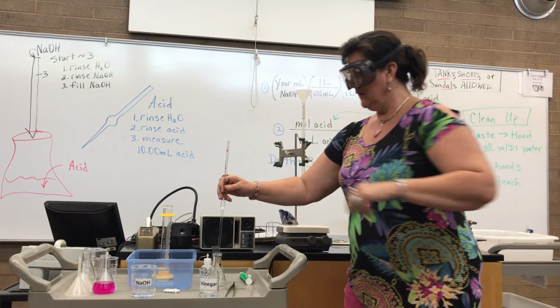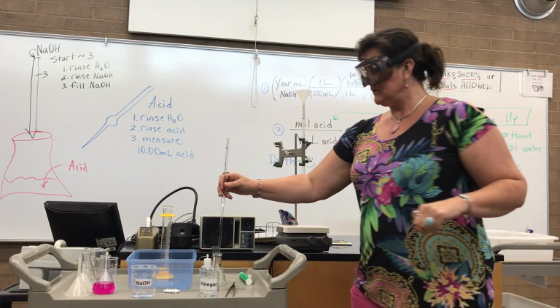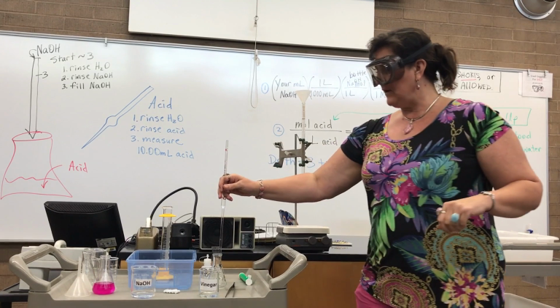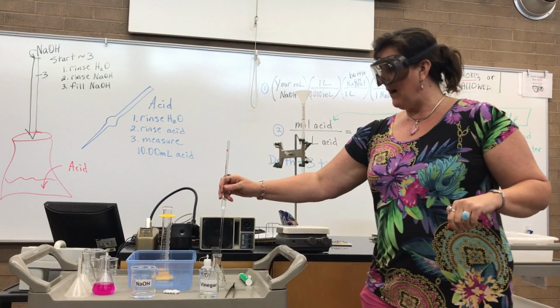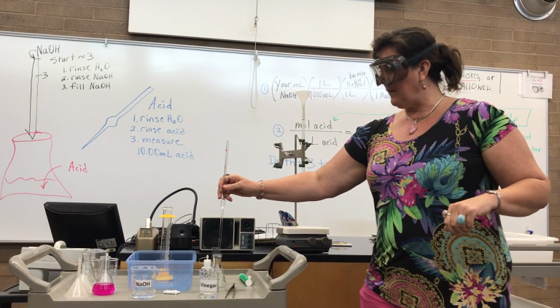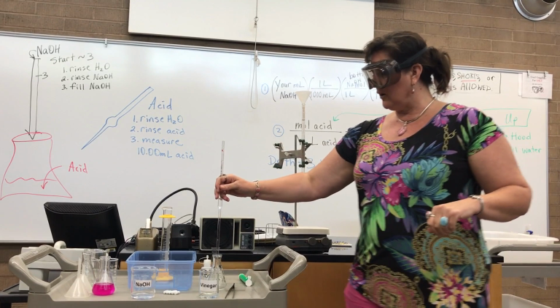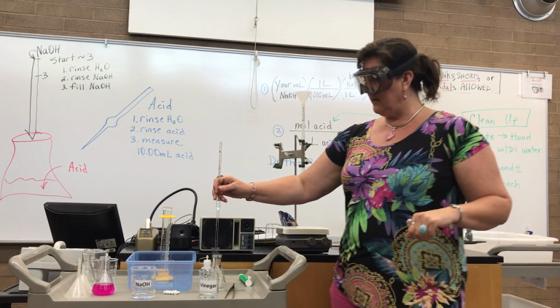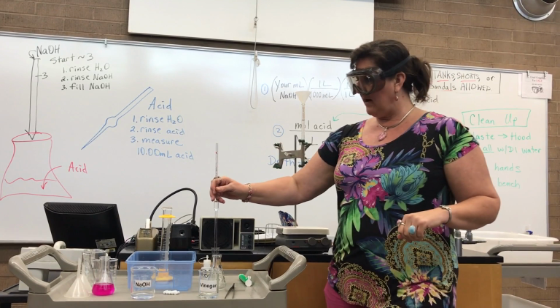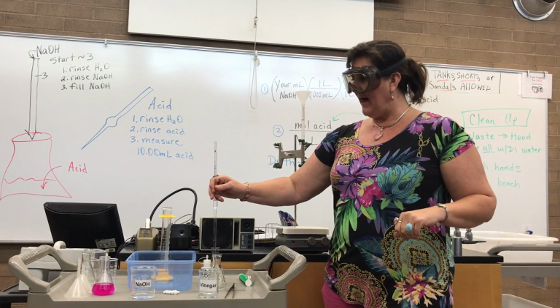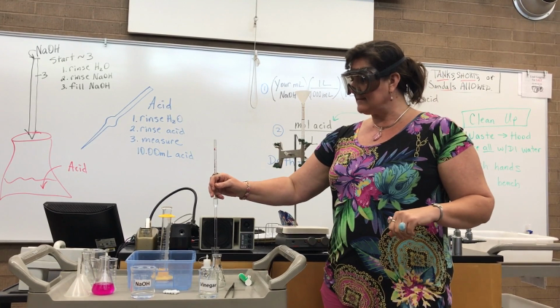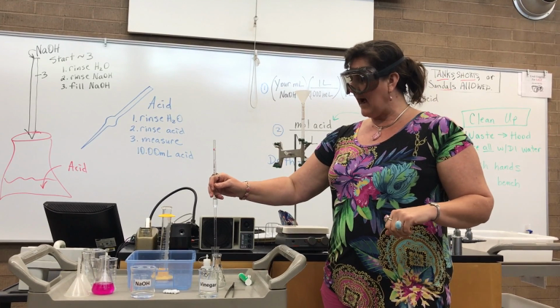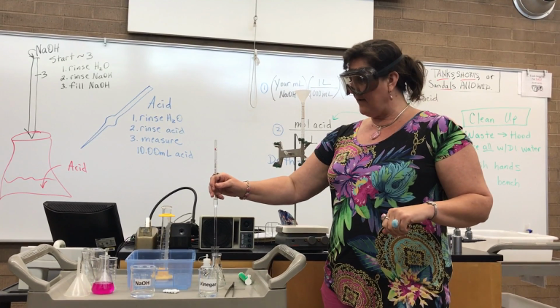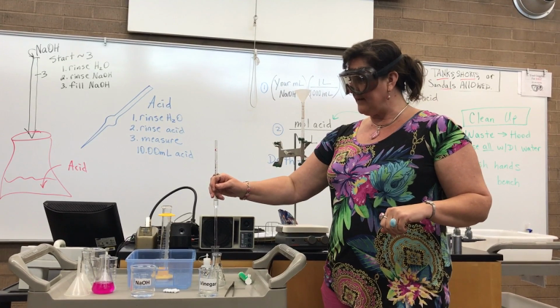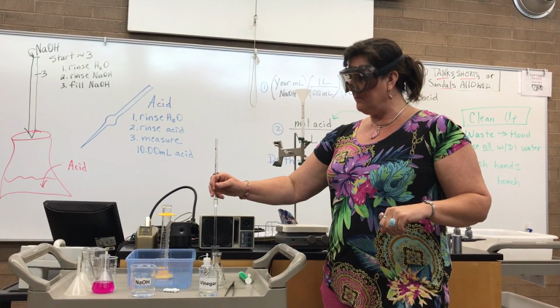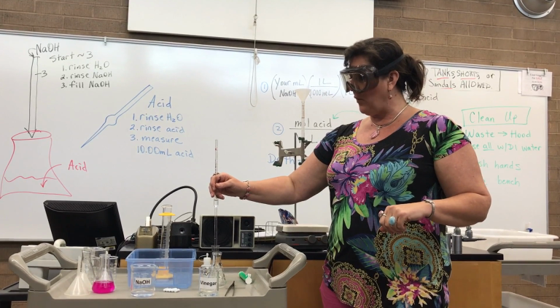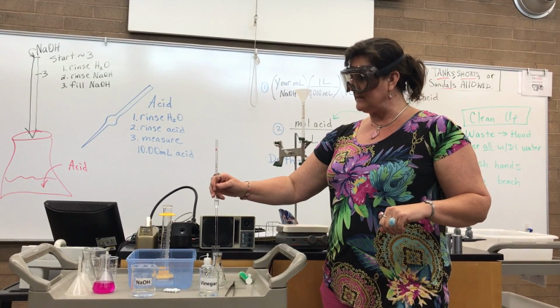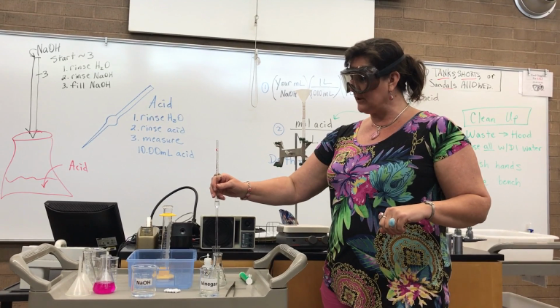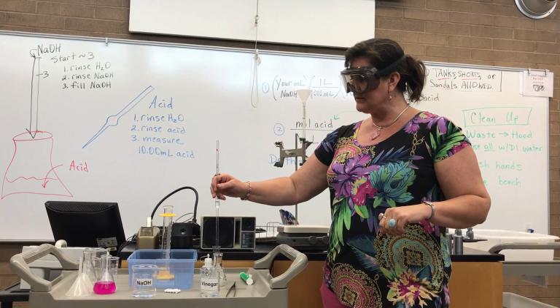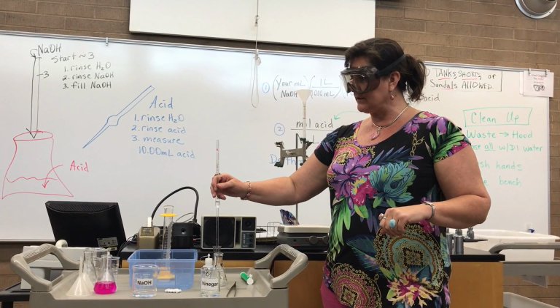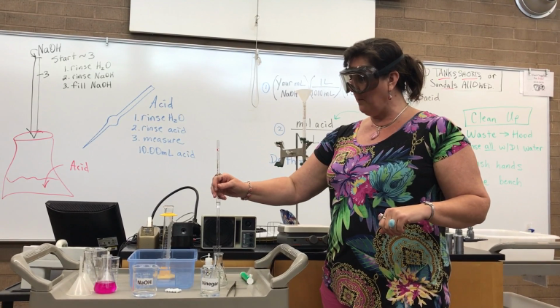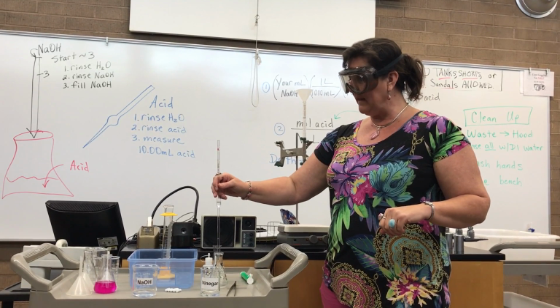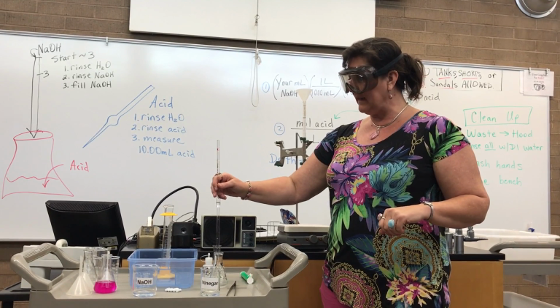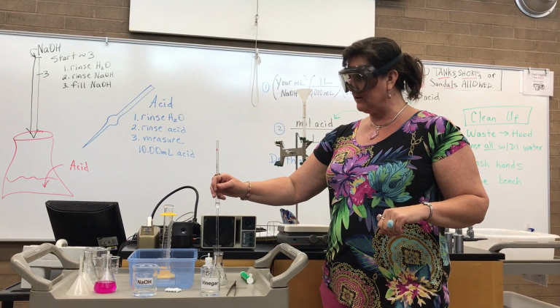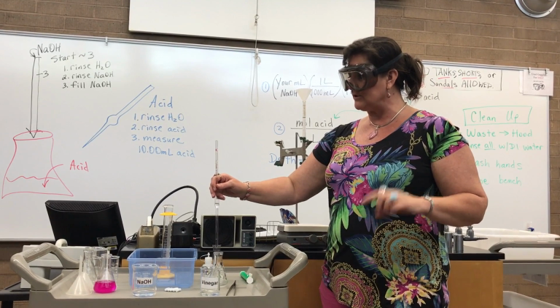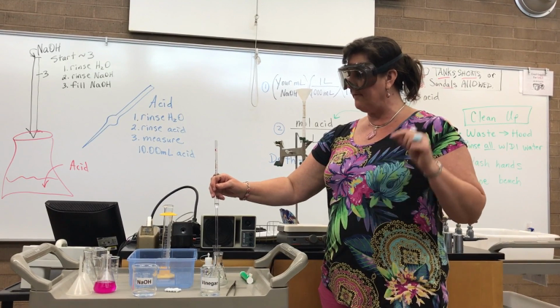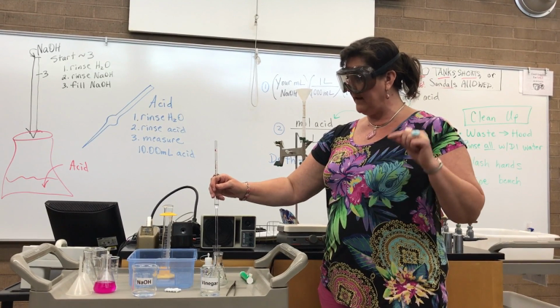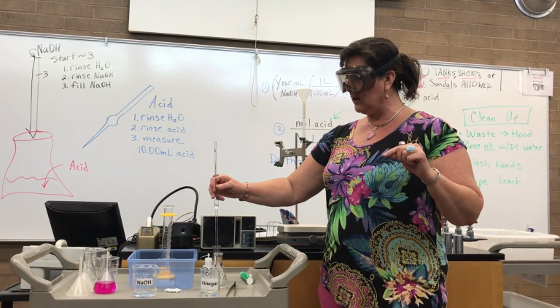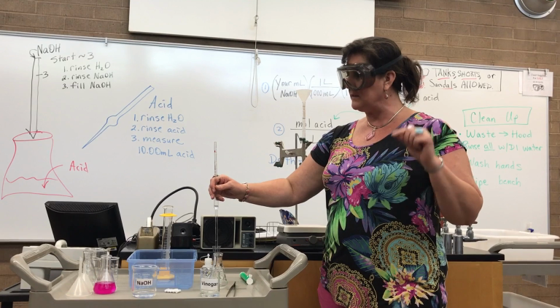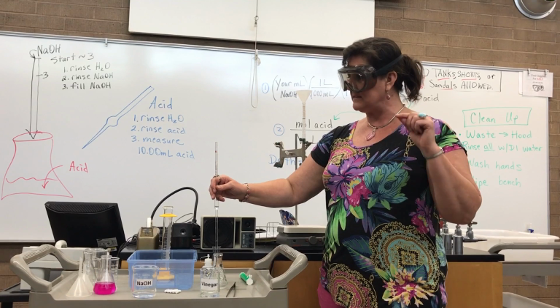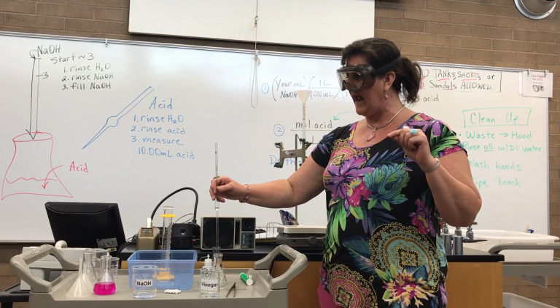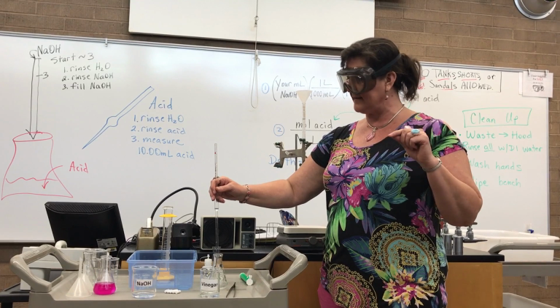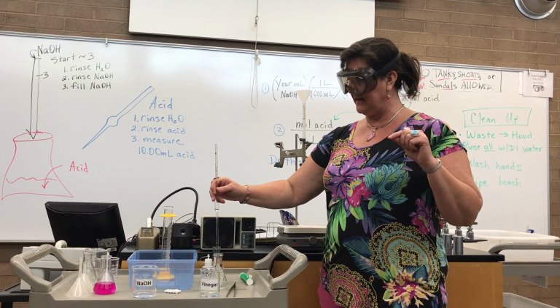And then let it go into the Erlenmeyer flask. So now in my Erlenmeyer flask, I have 10.00 milliliters of vinegar, which is the acid.